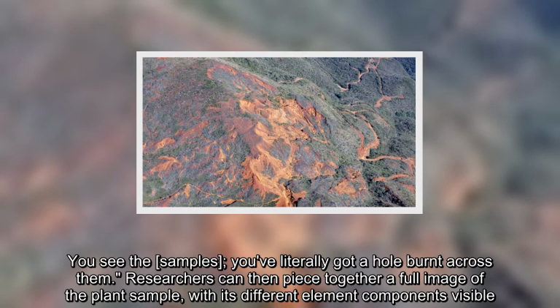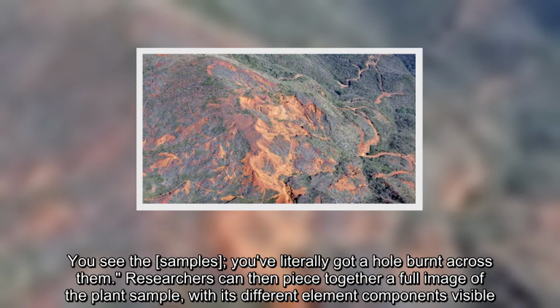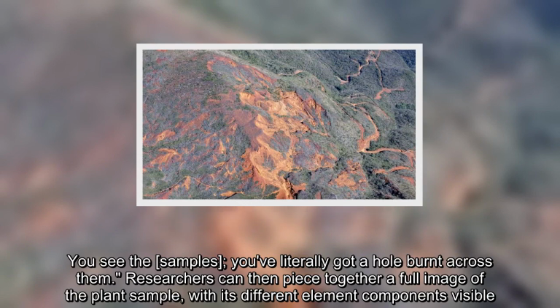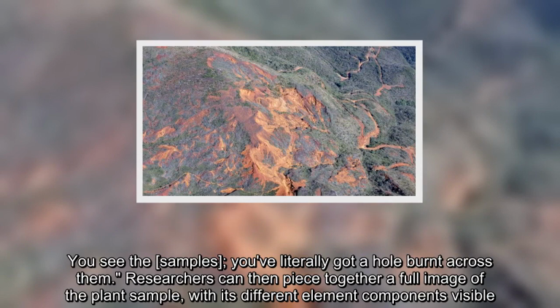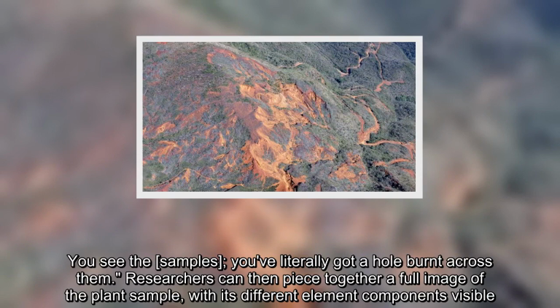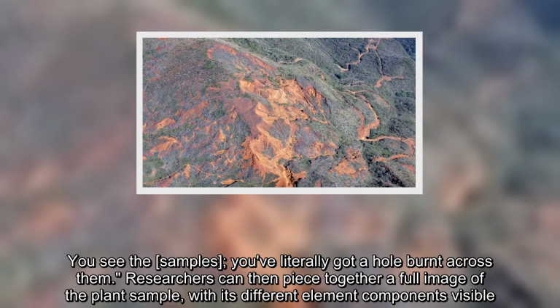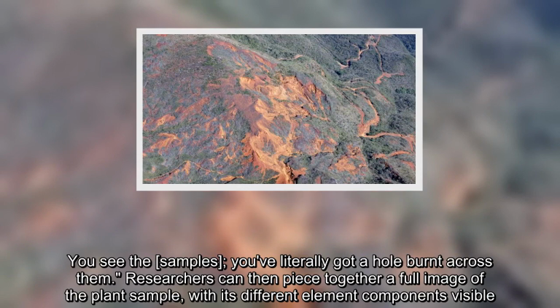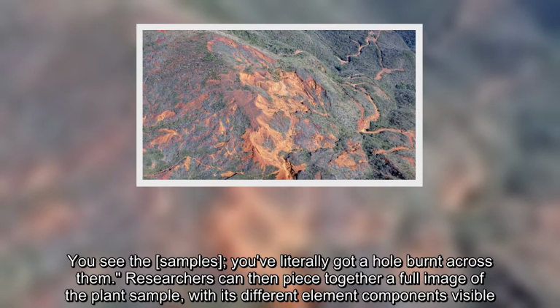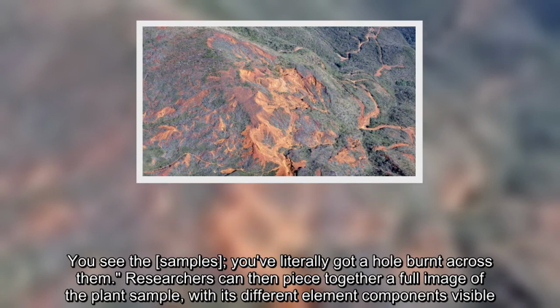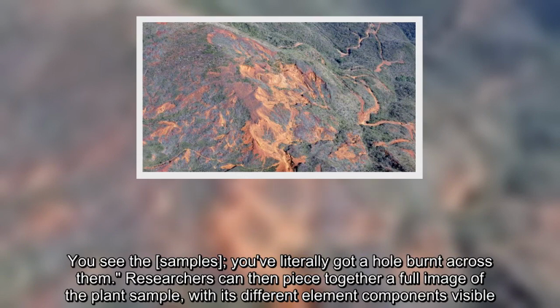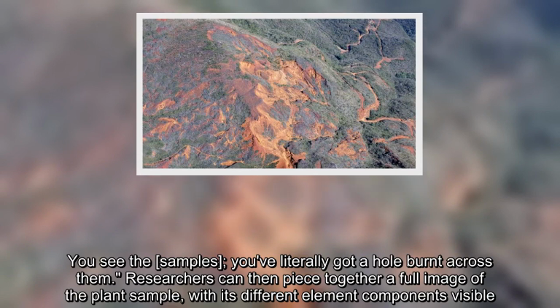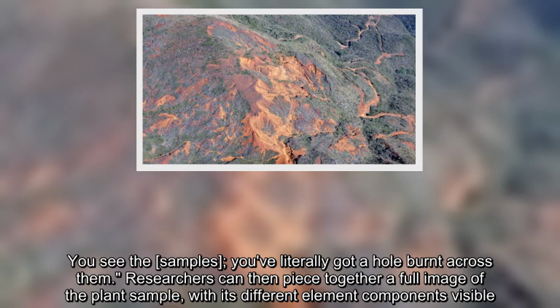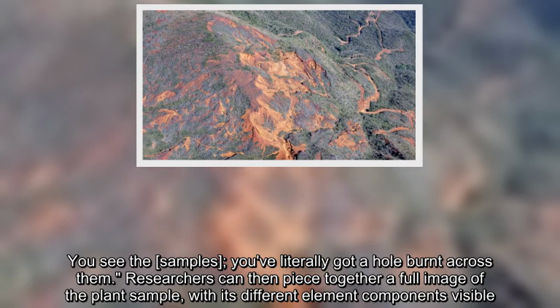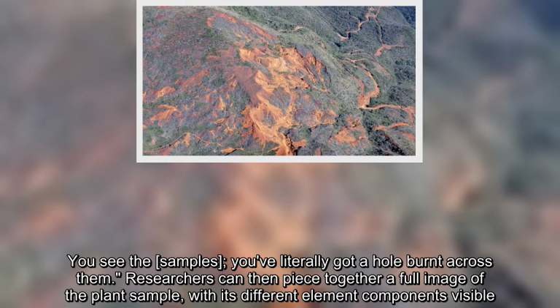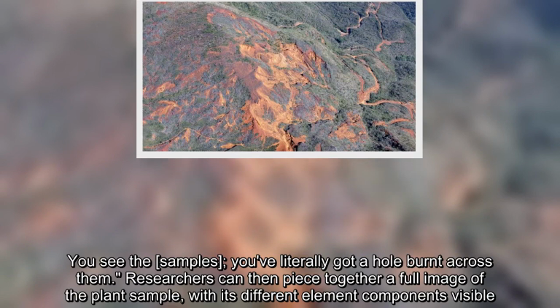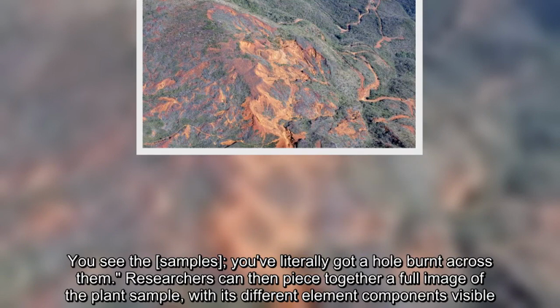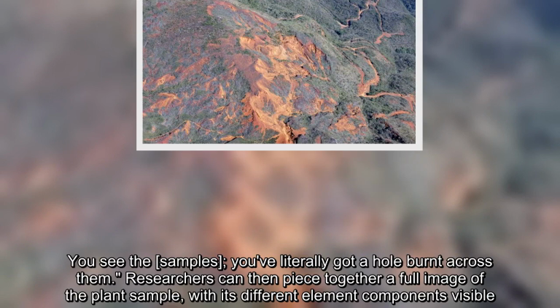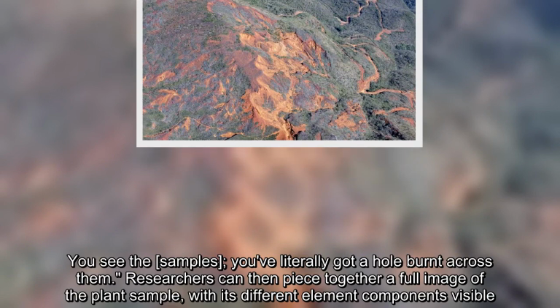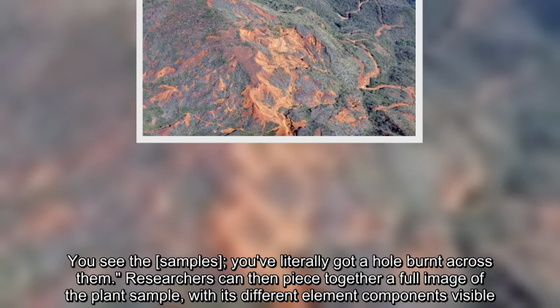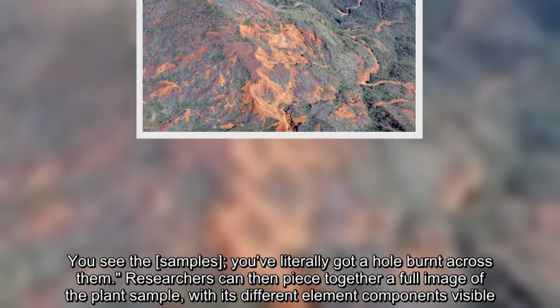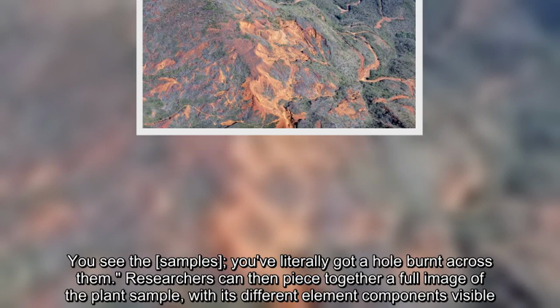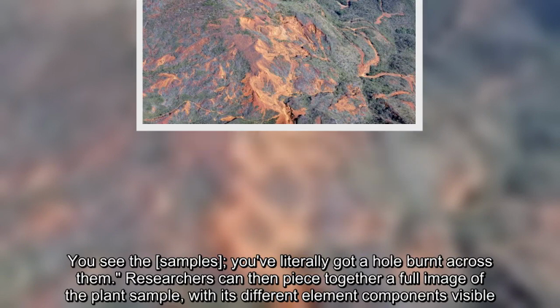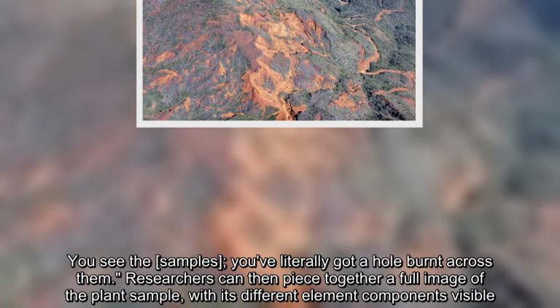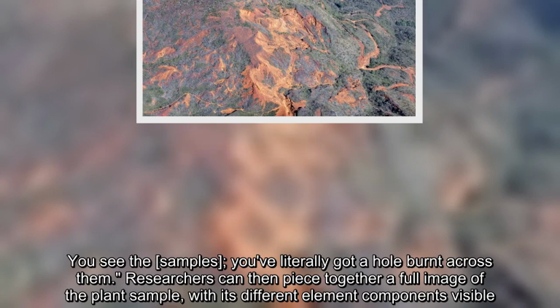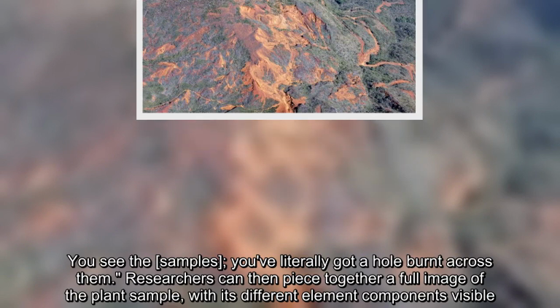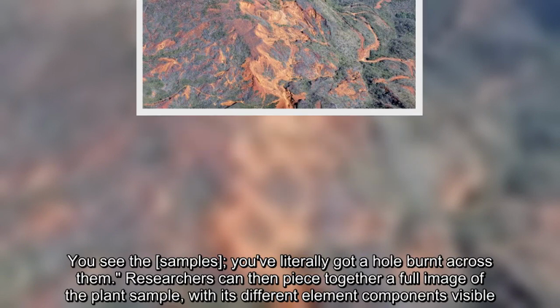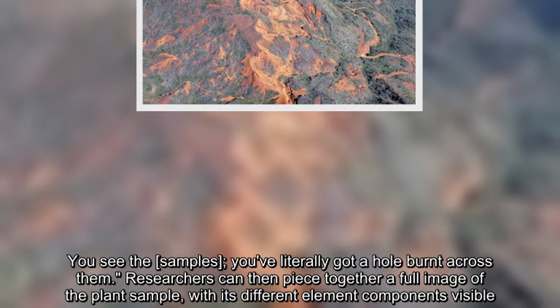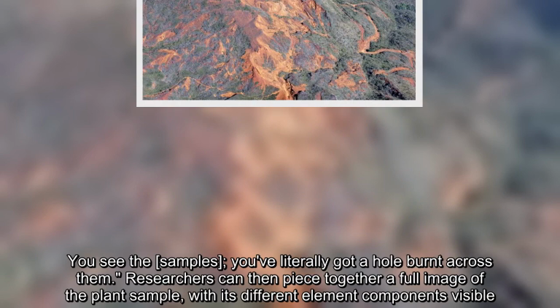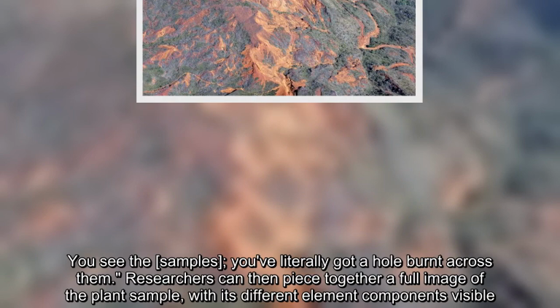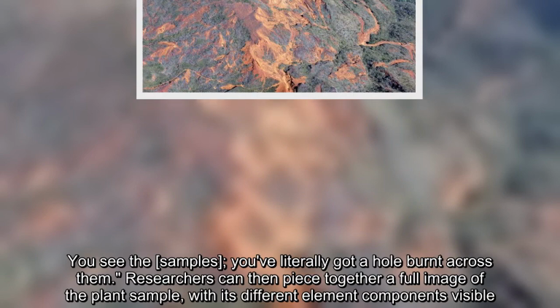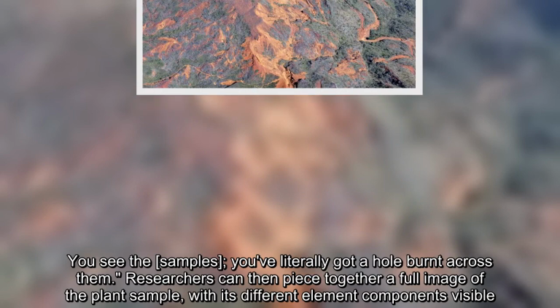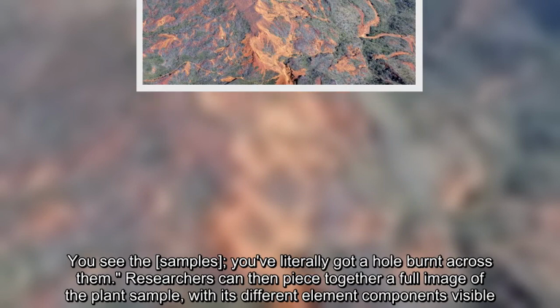Researchers can then piece together a full image of the plant sample, with its different element components visible.